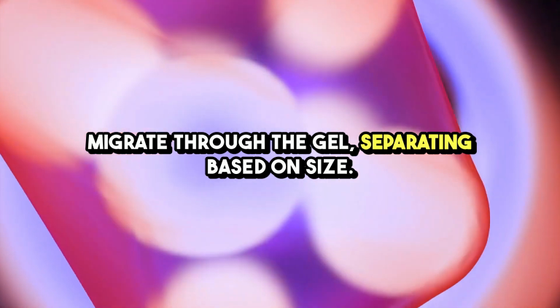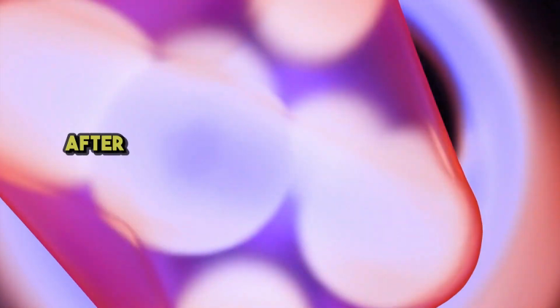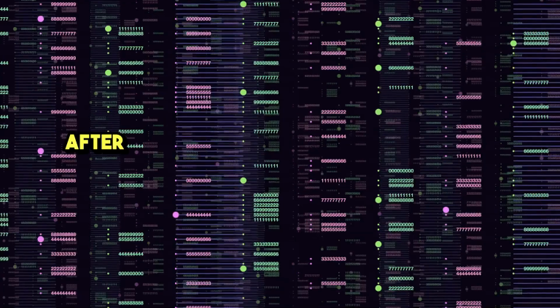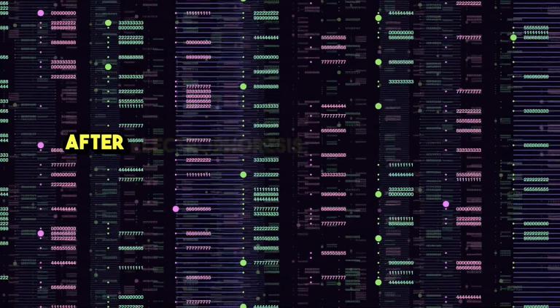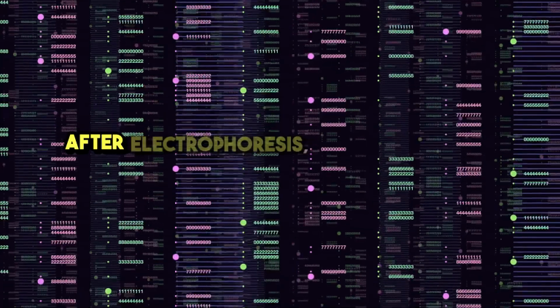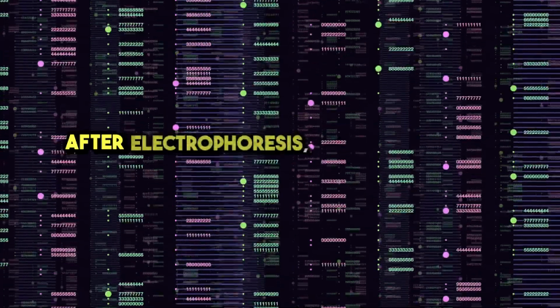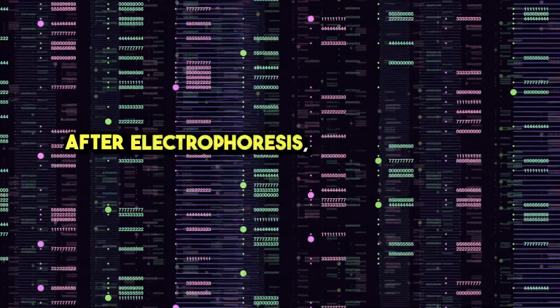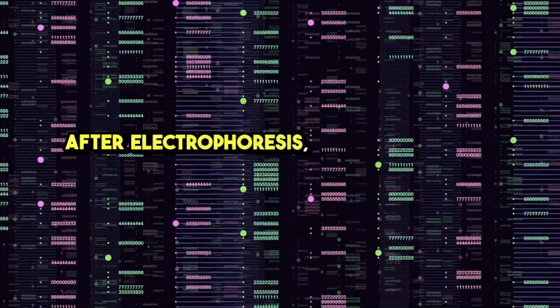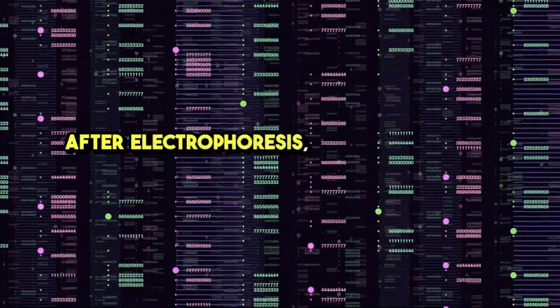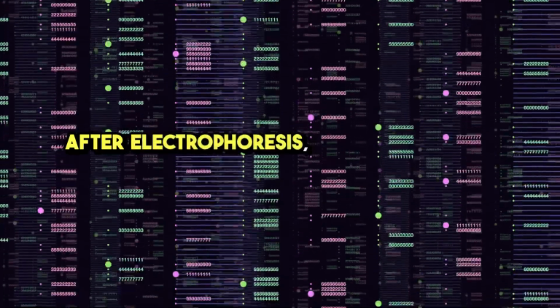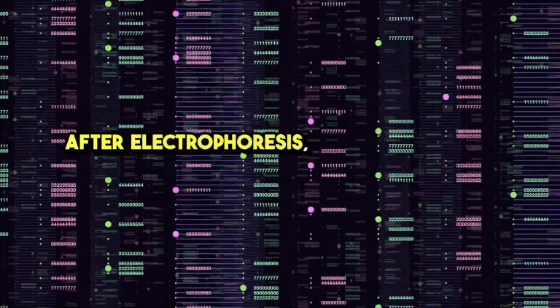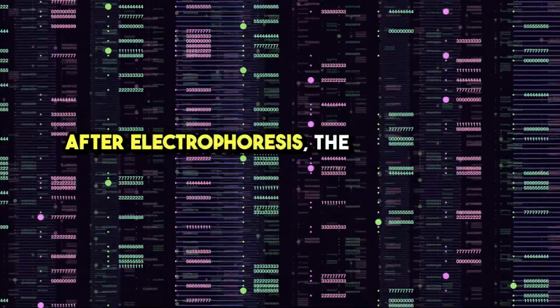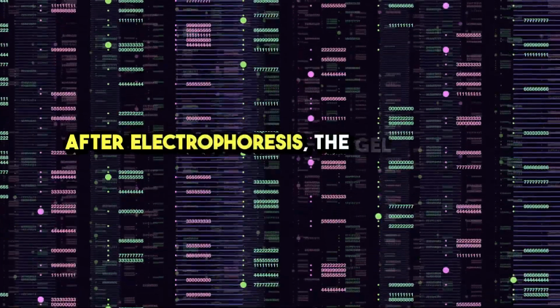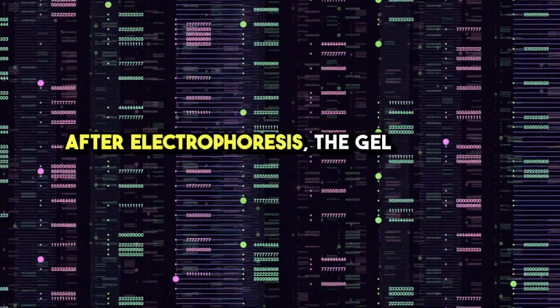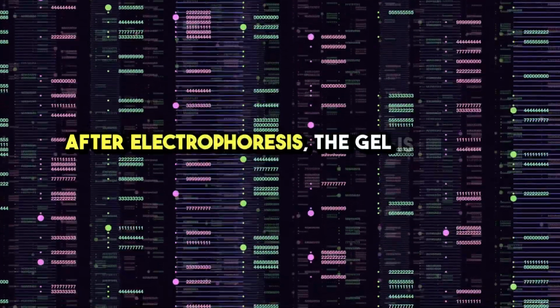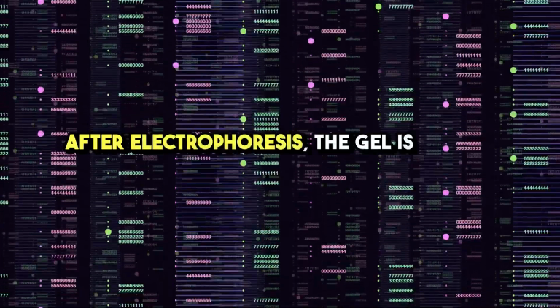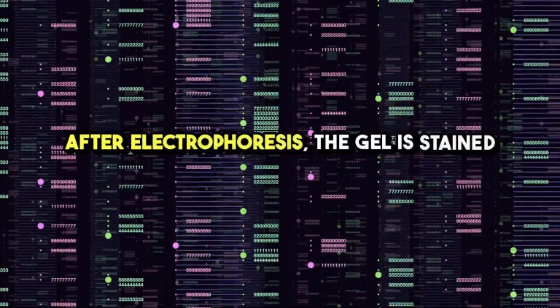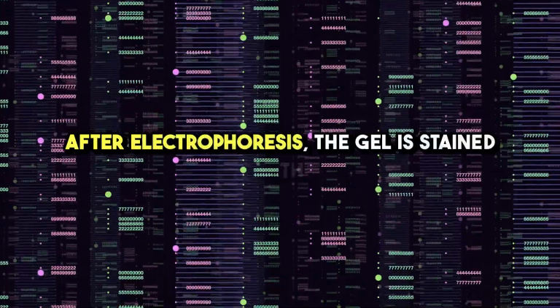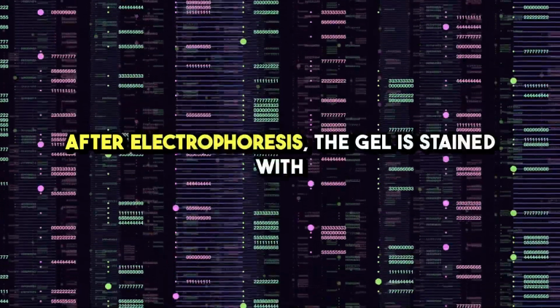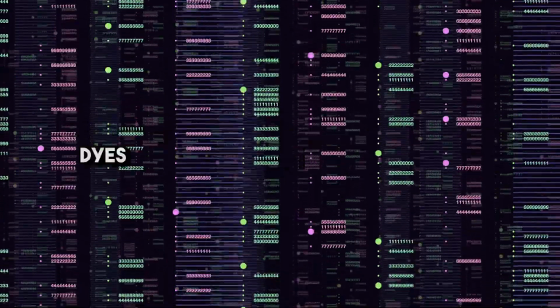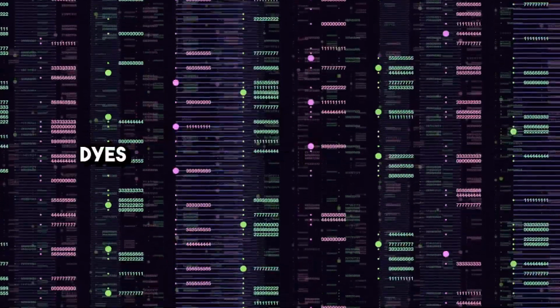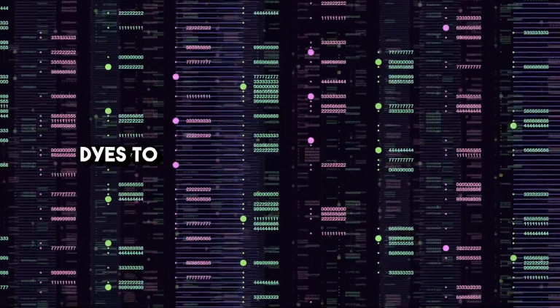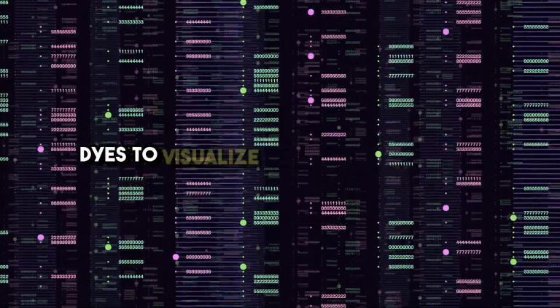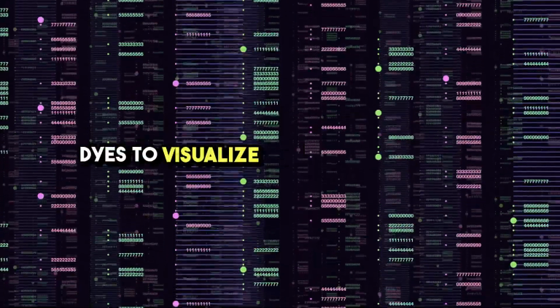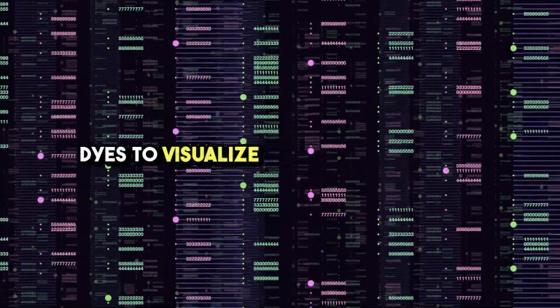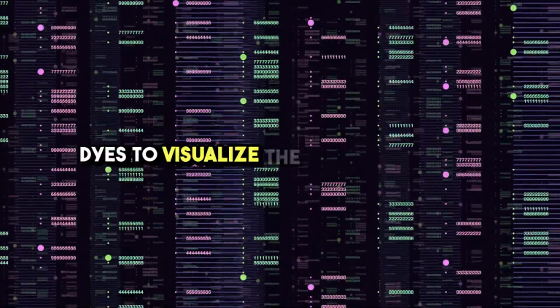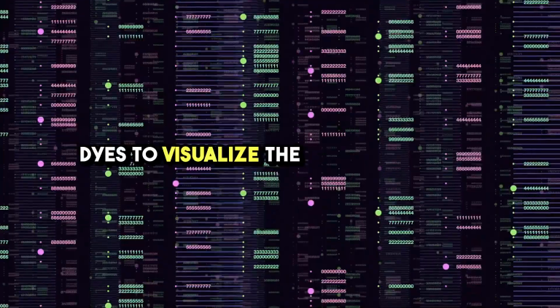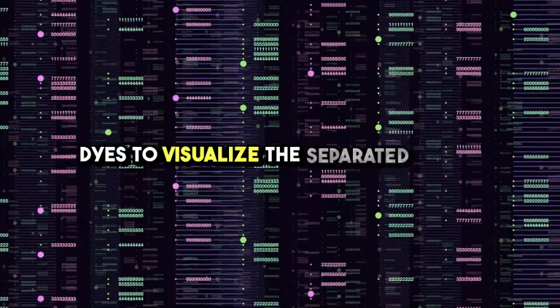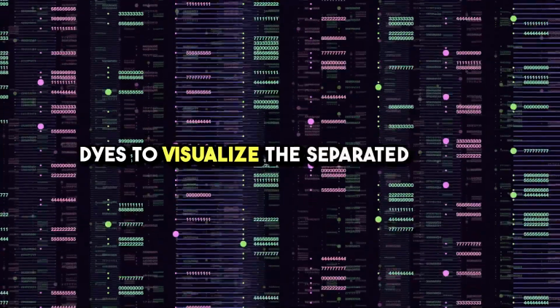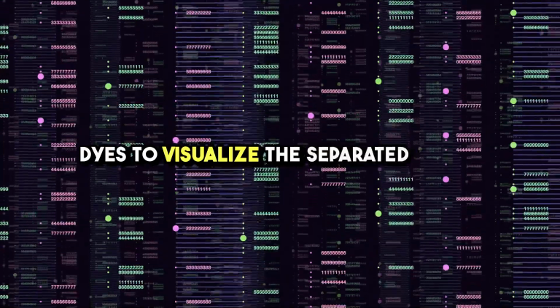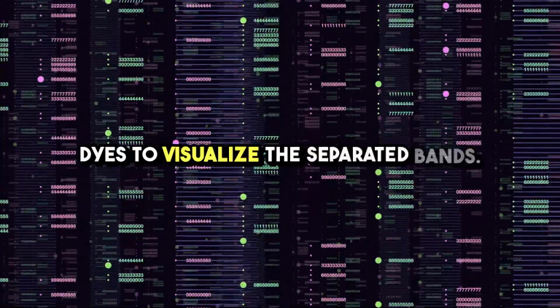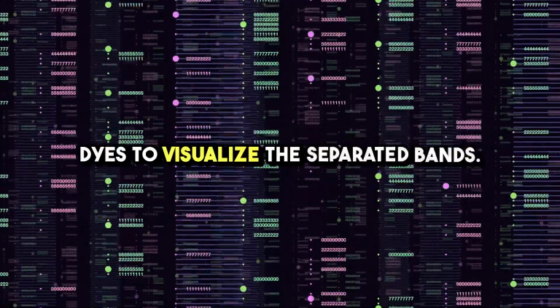After electrophoresis, the gel is stained with dyes to visualize the separated bands.